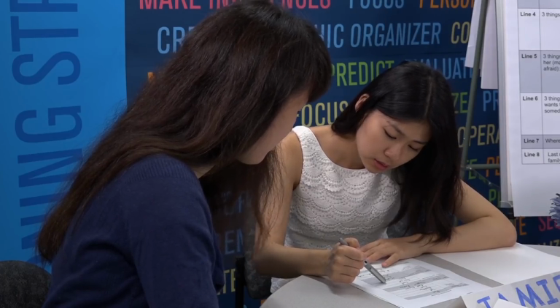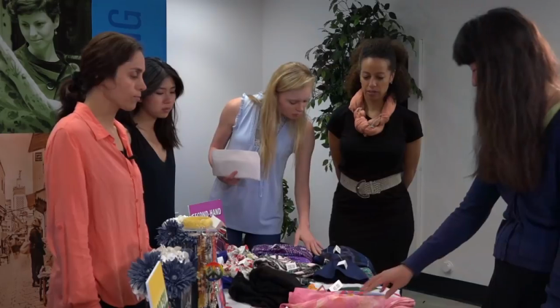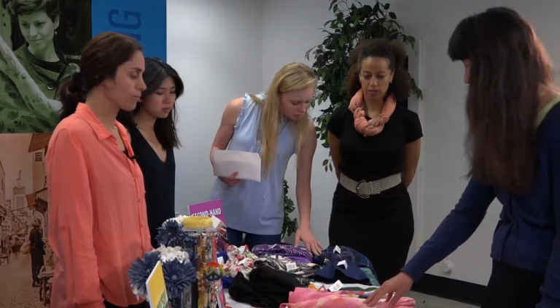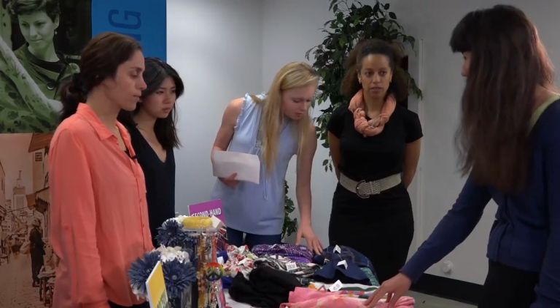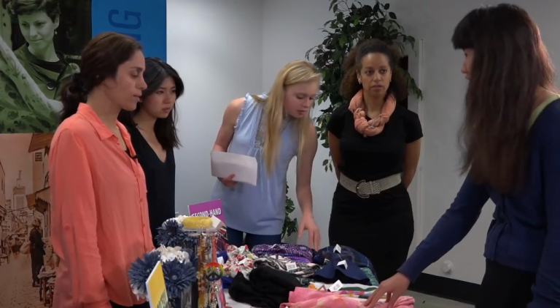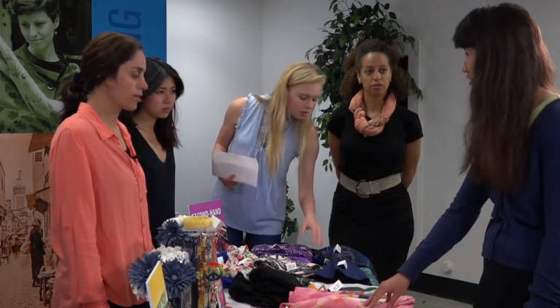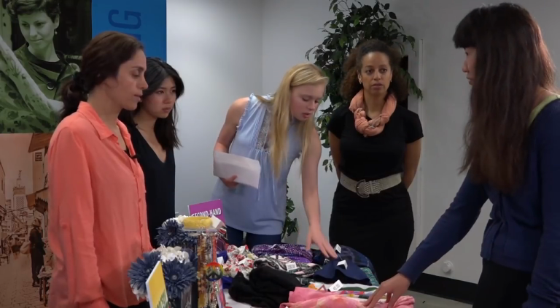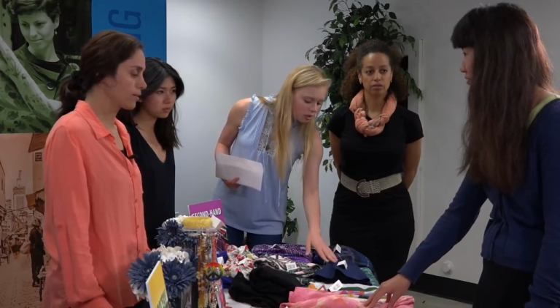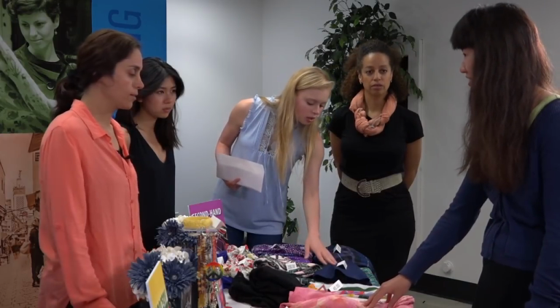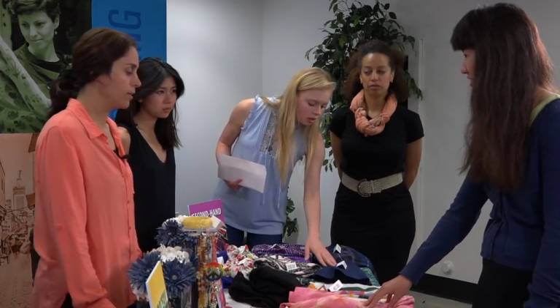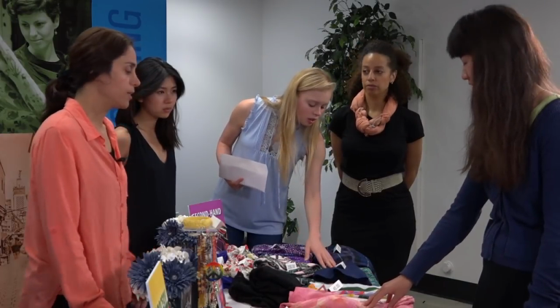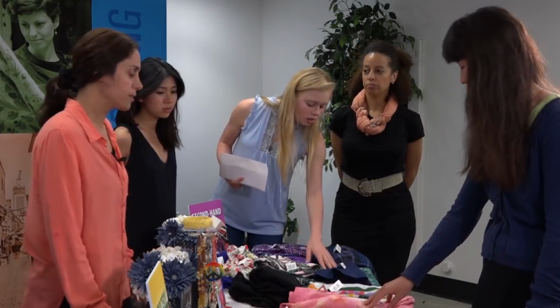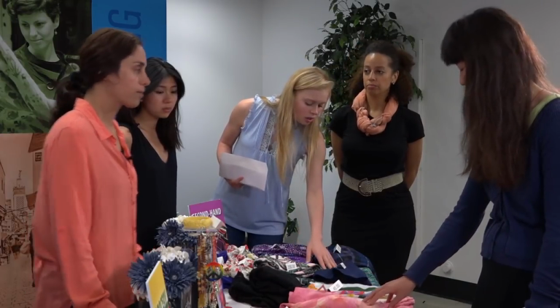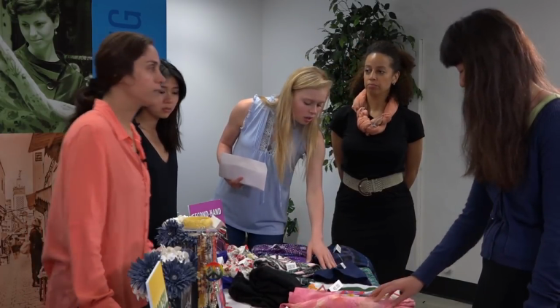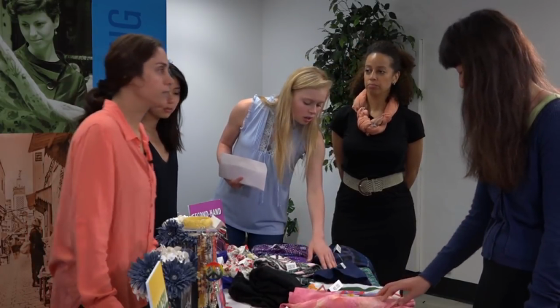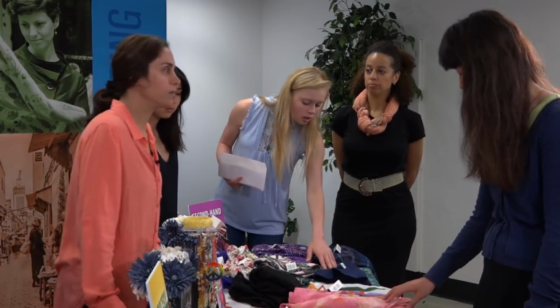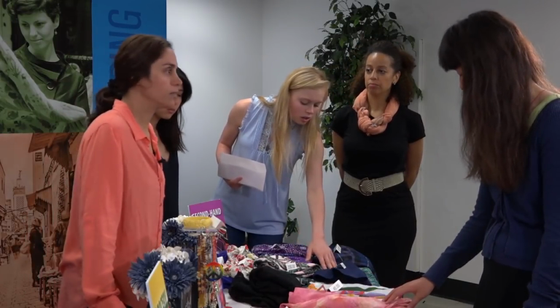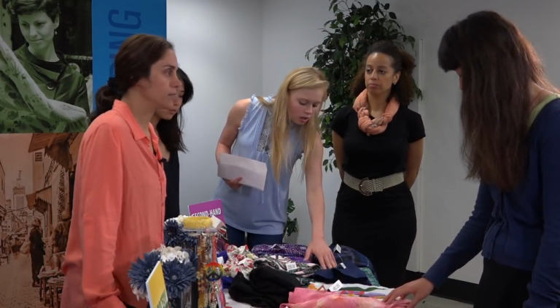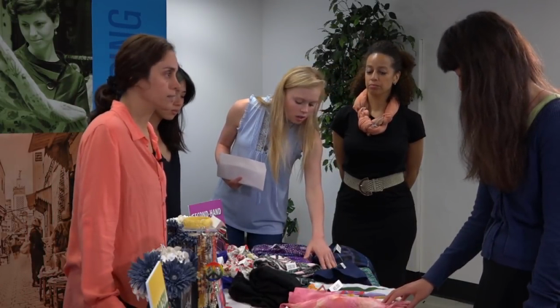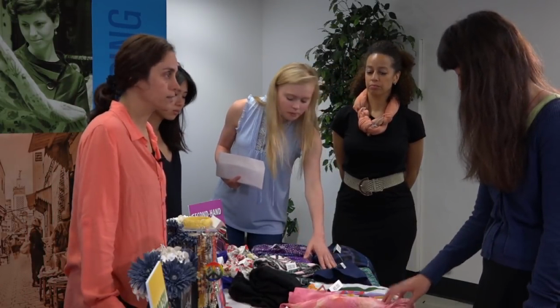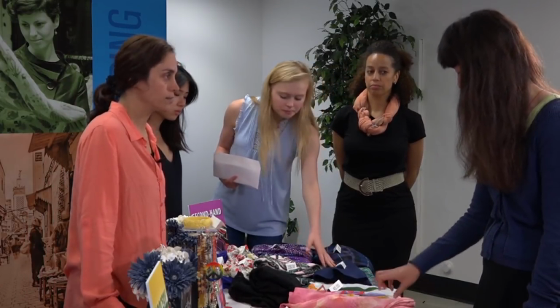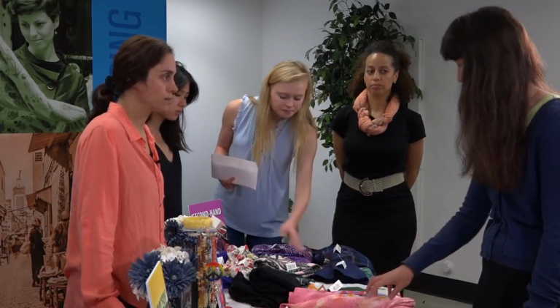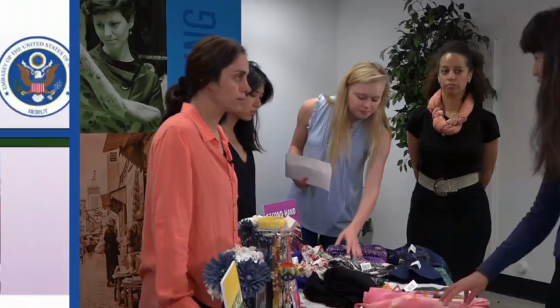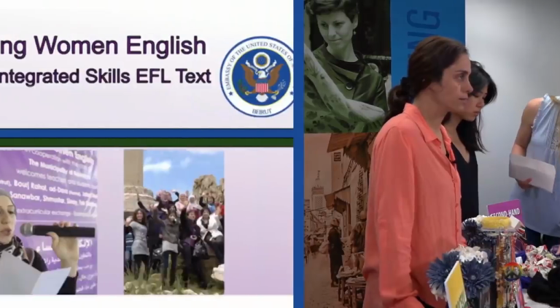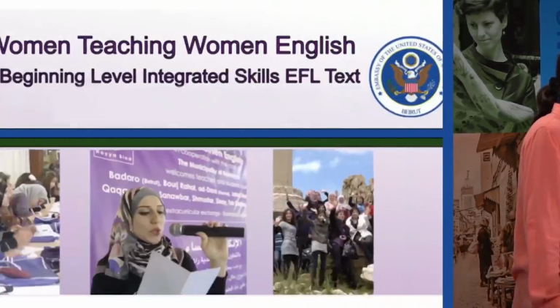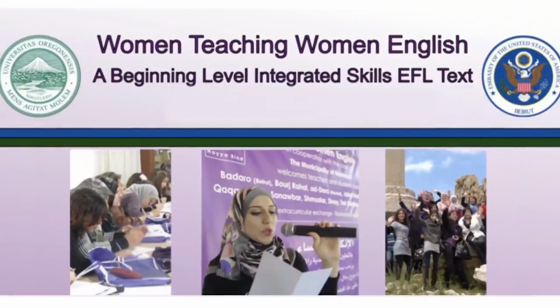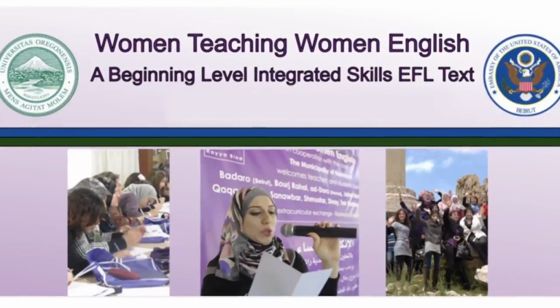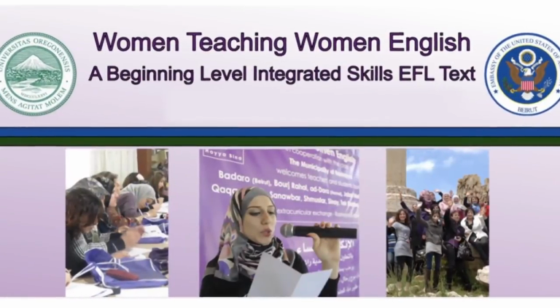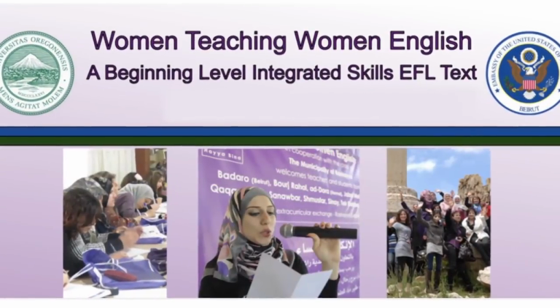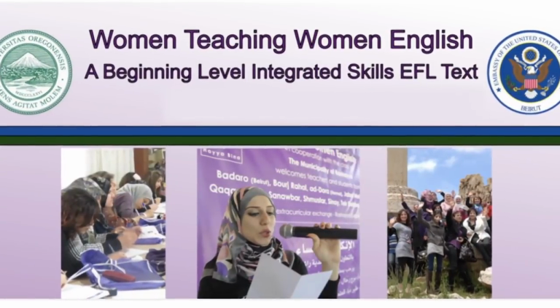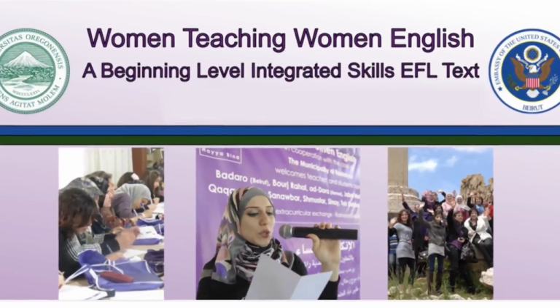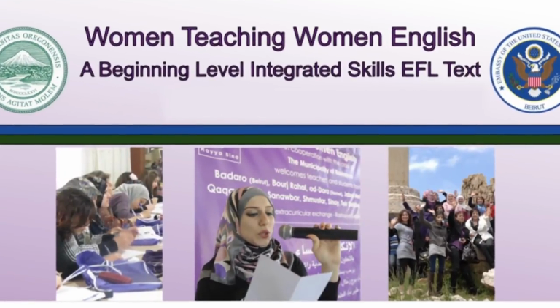The videos show students learning with the course, Women Teaching Women English.